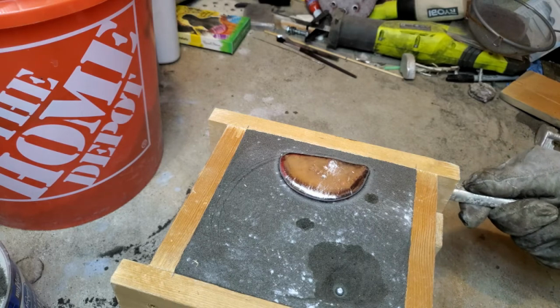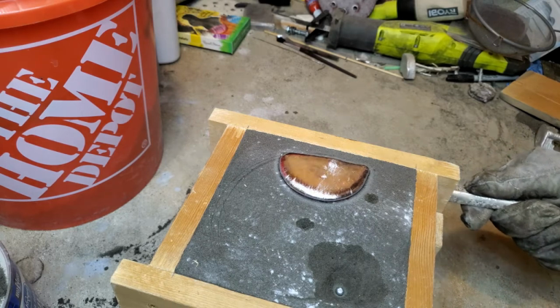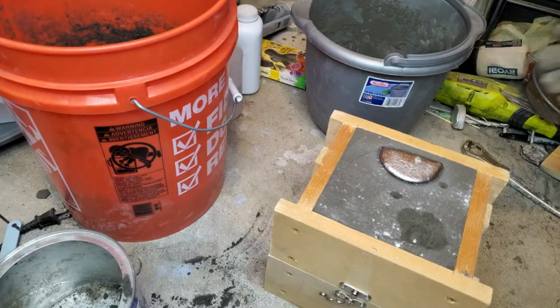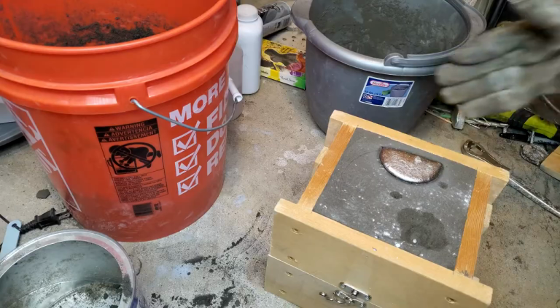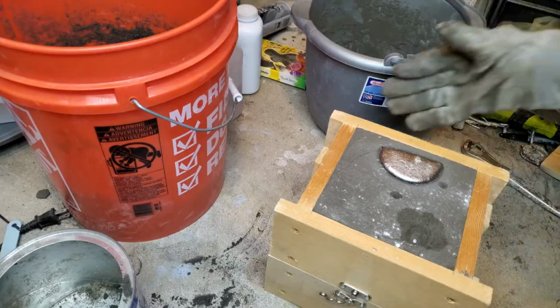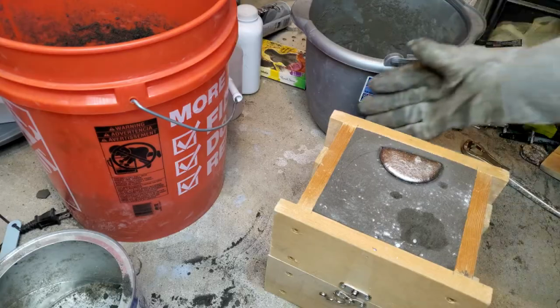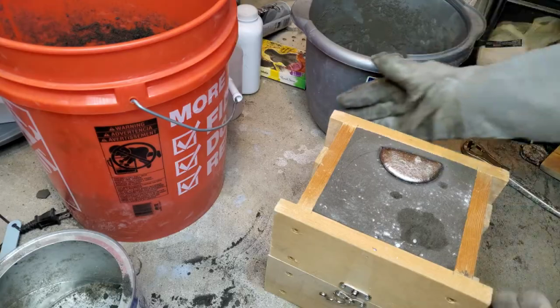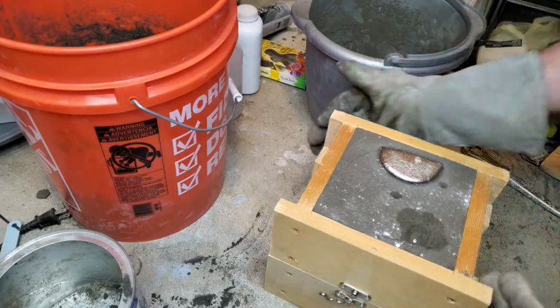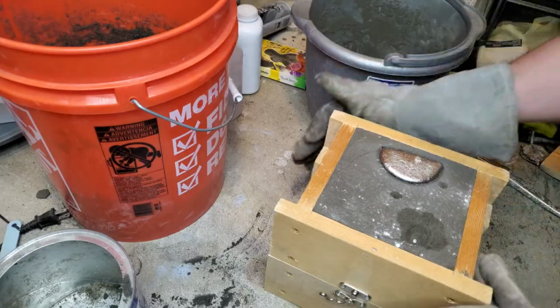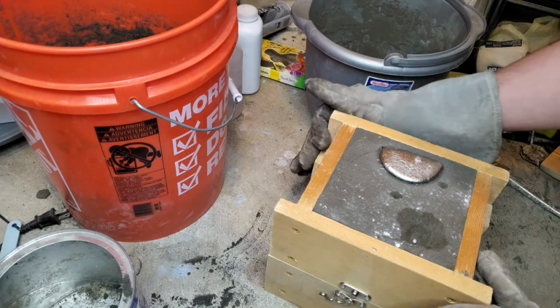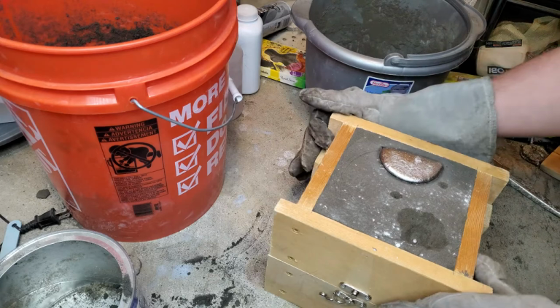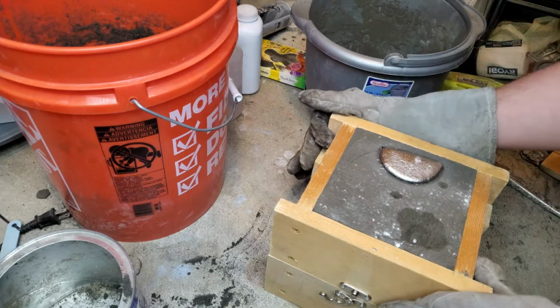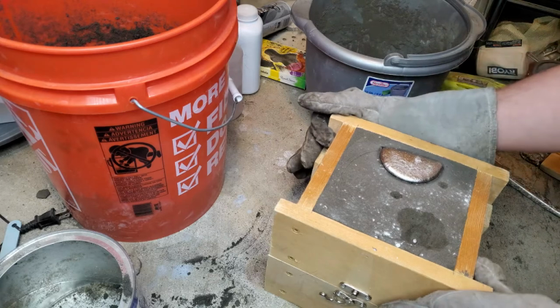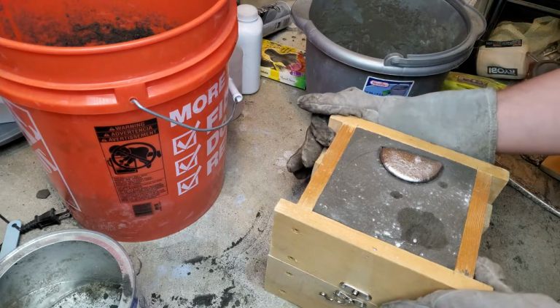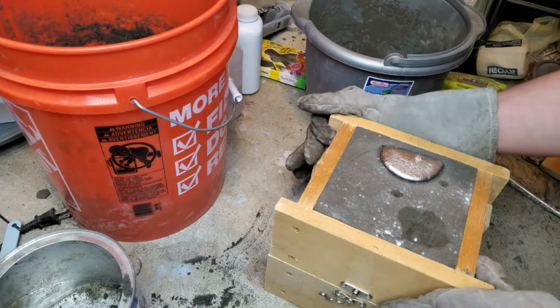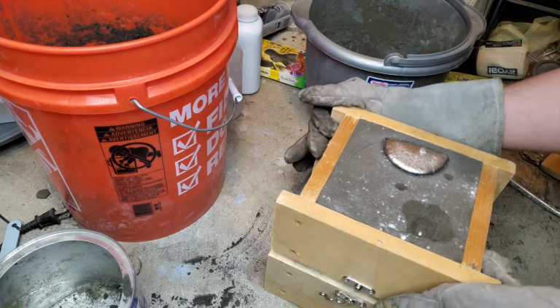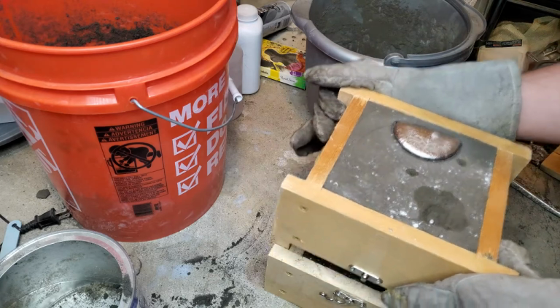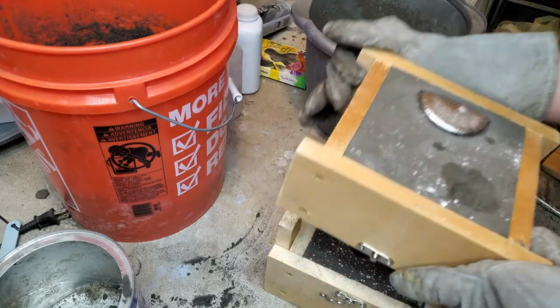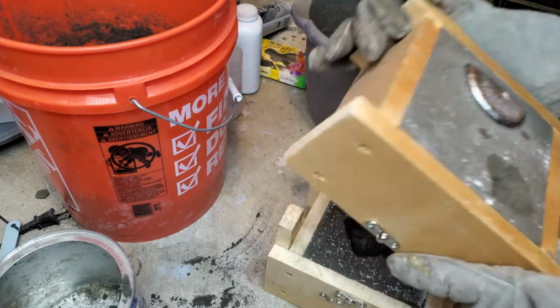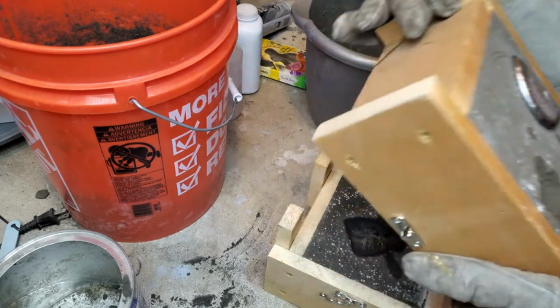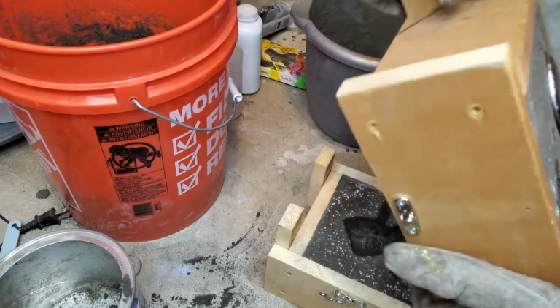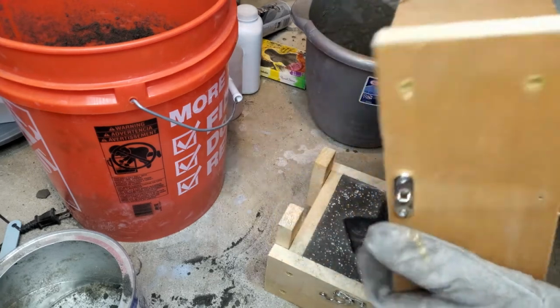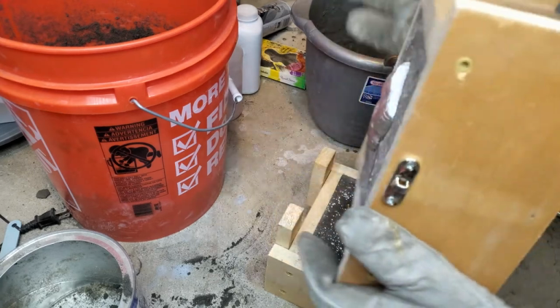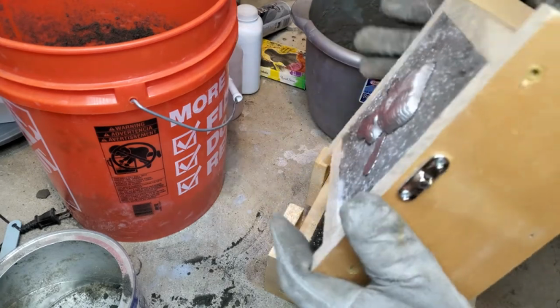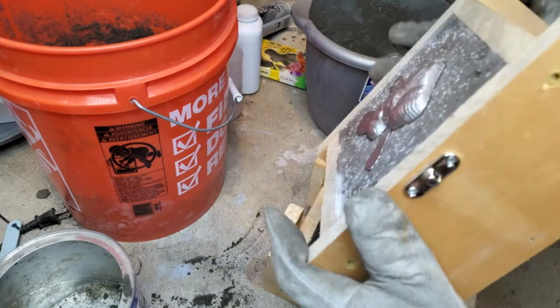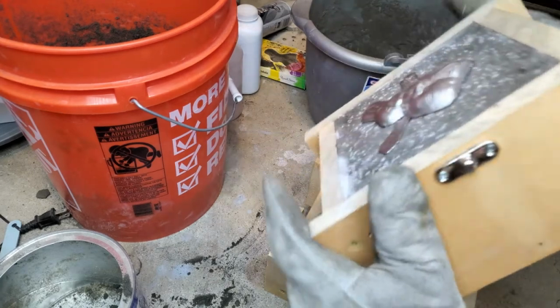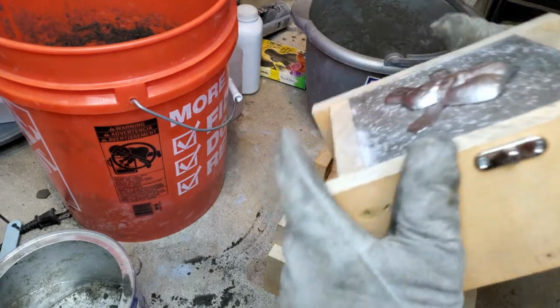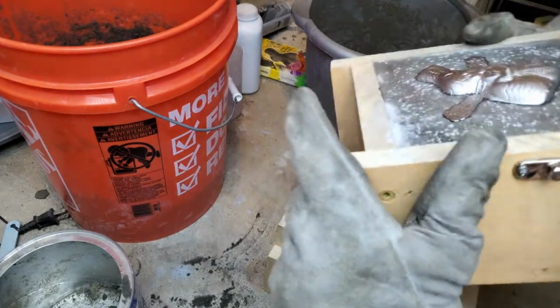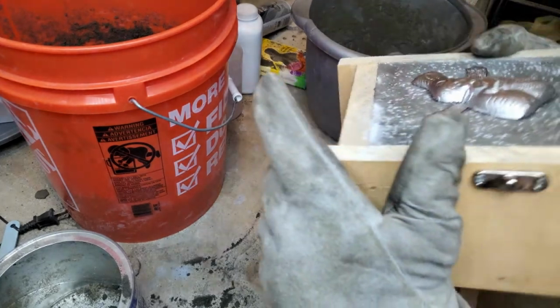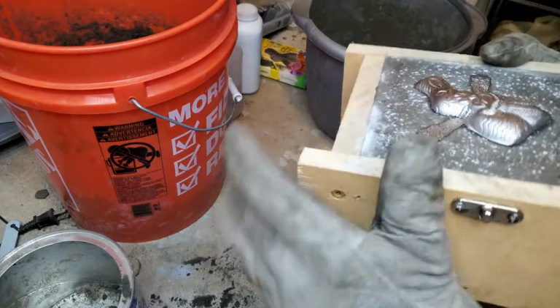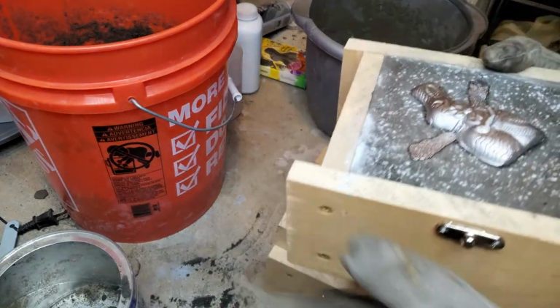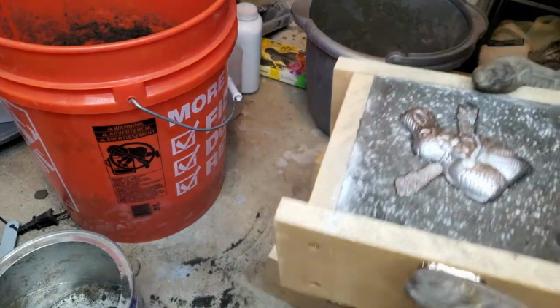I followed the same steps as the last try, and wow — there's way less porosity.